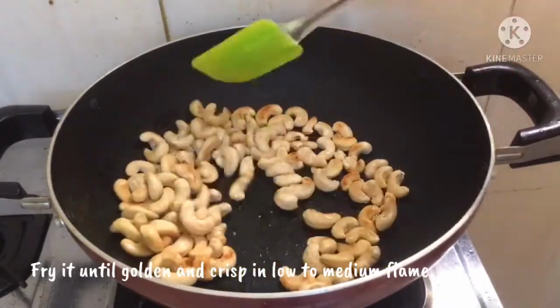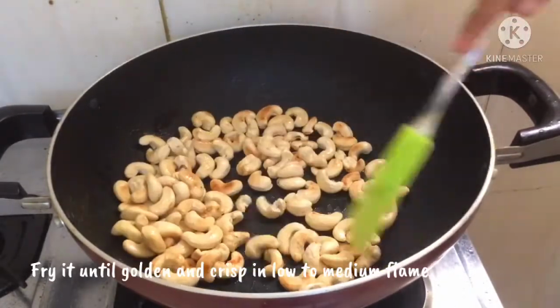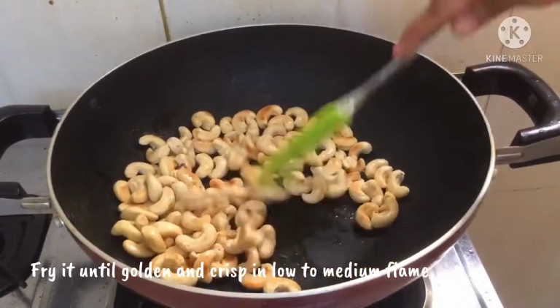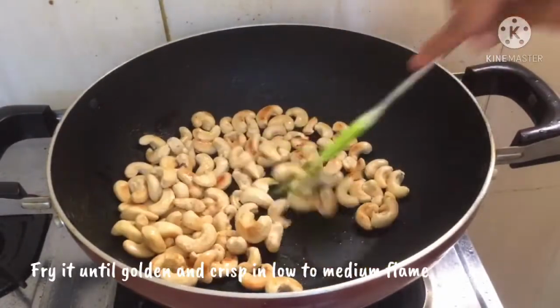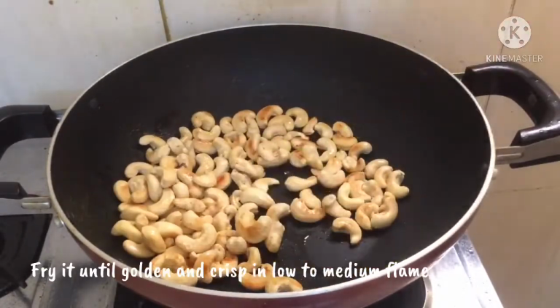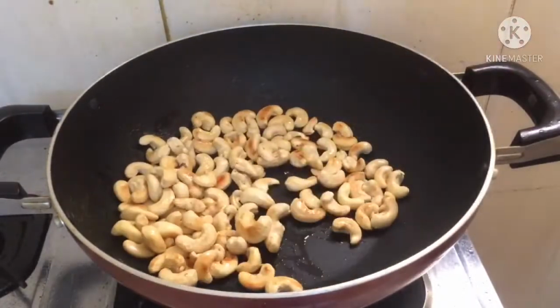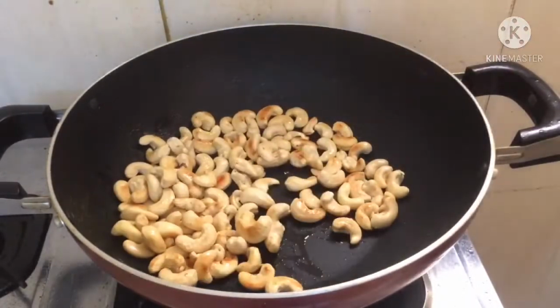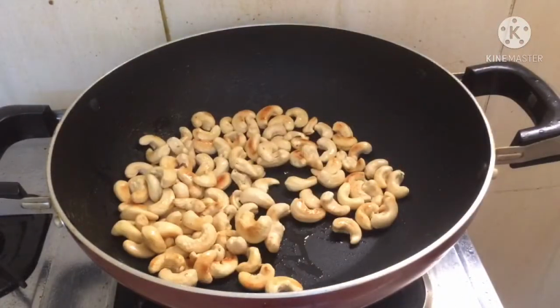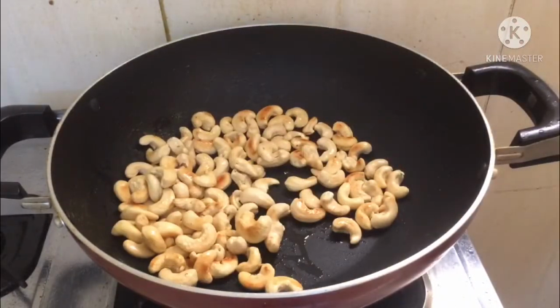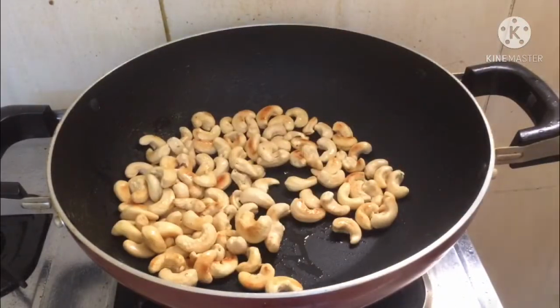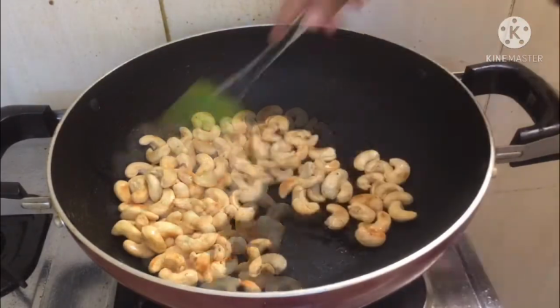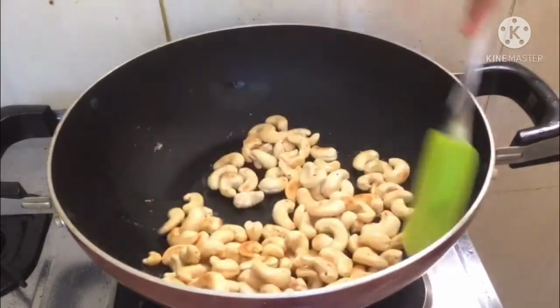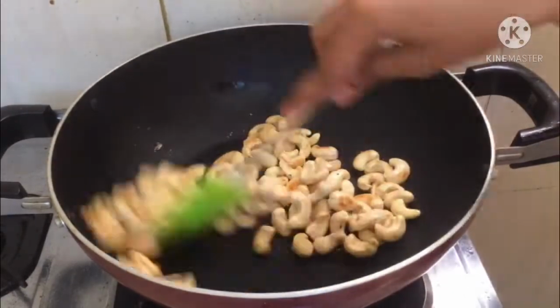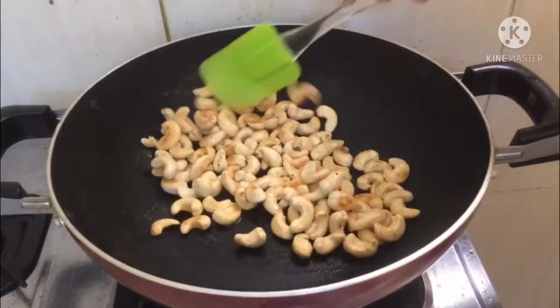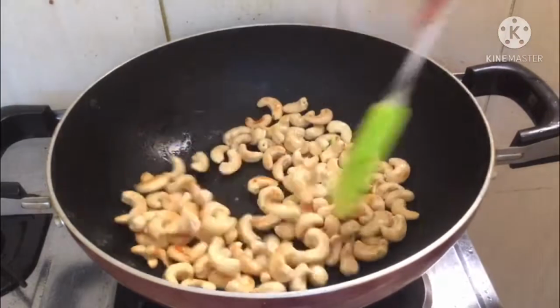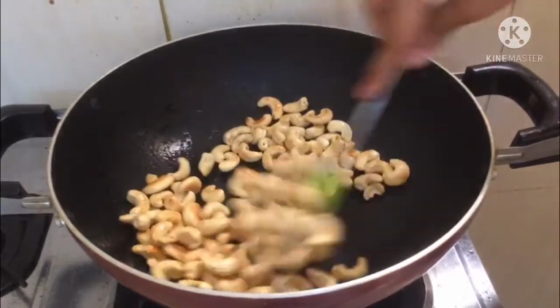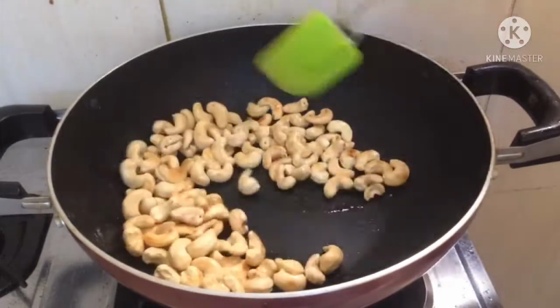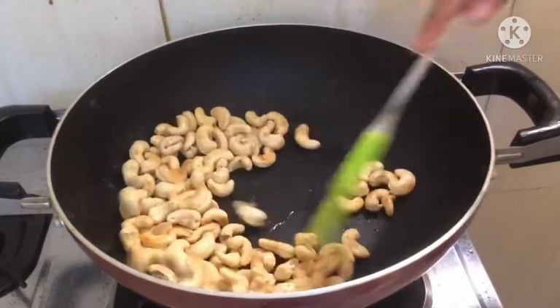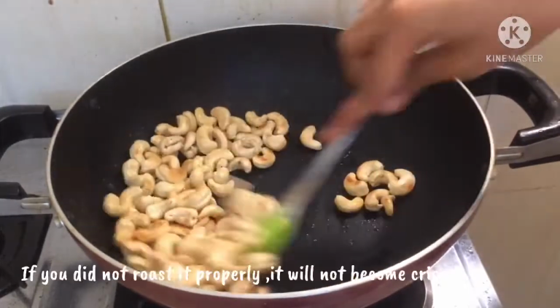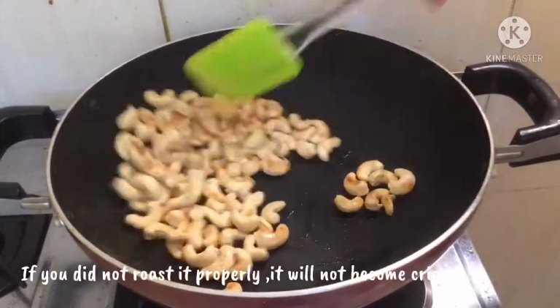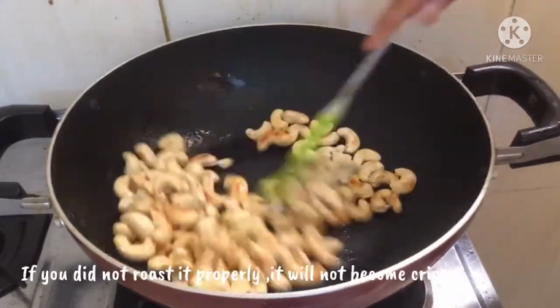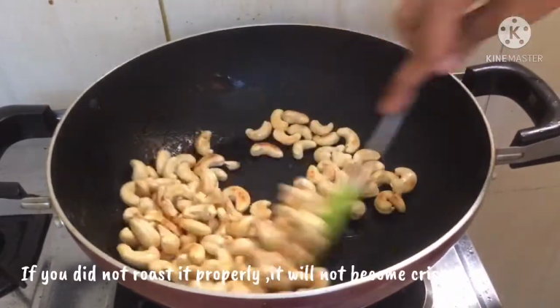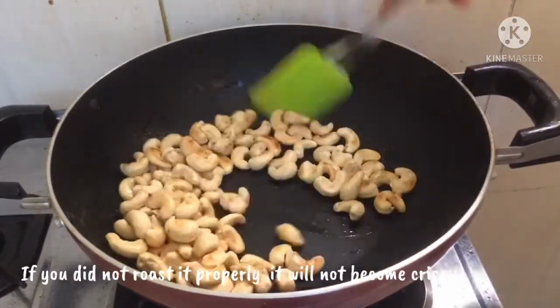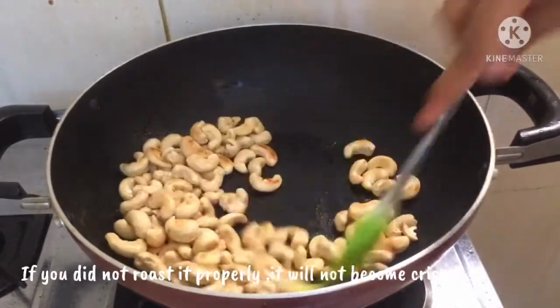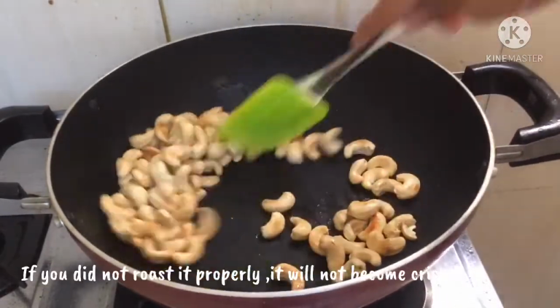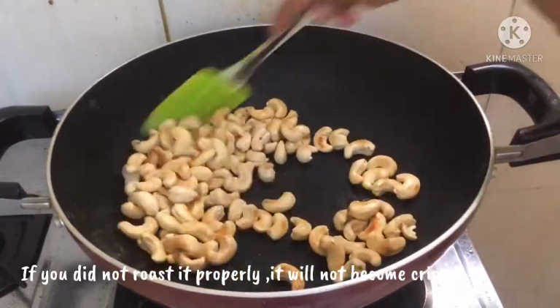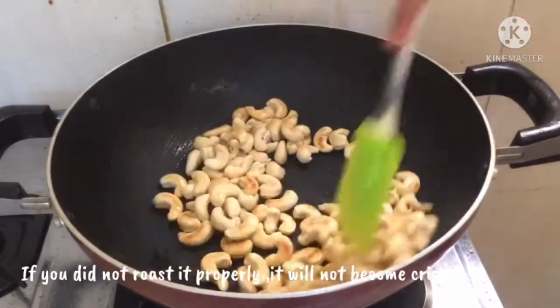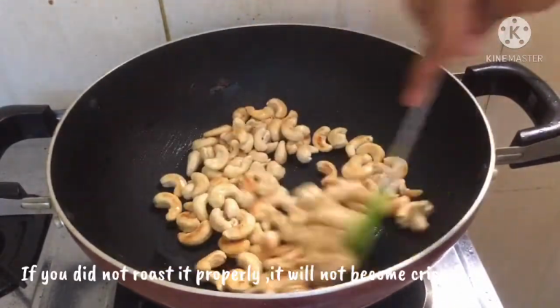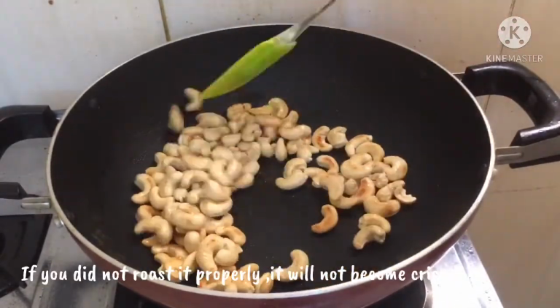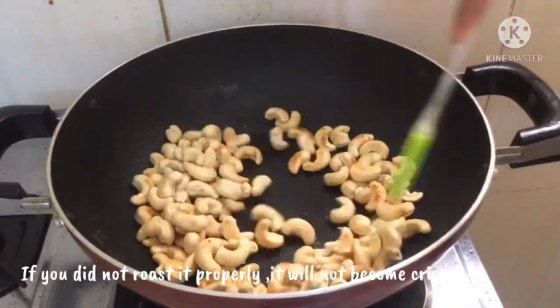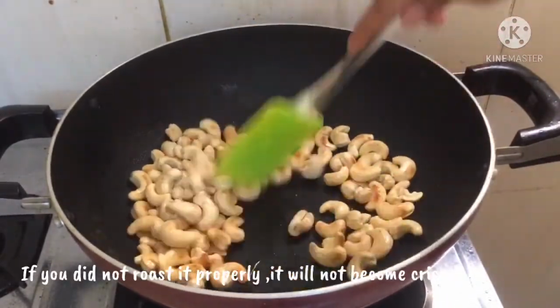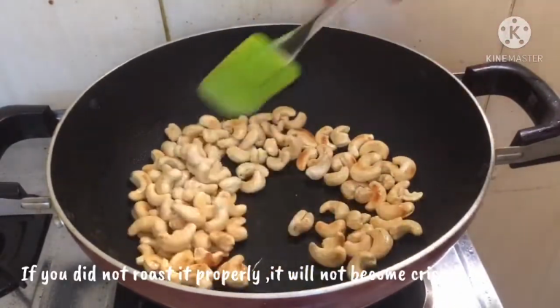Mix the ingredients very well. It'll be crispy. You're ready for the top of it.